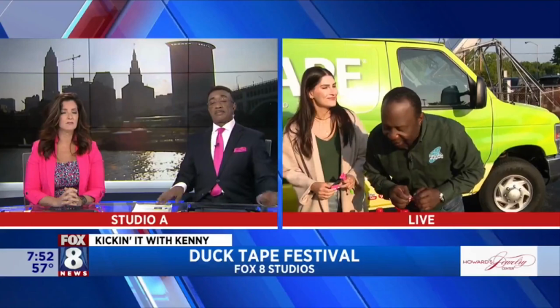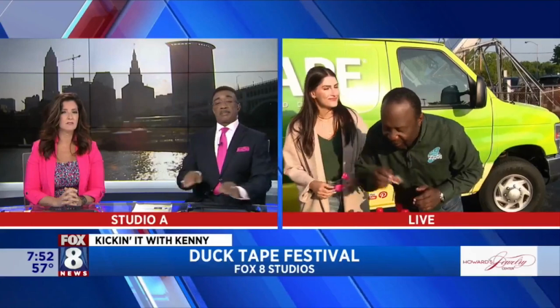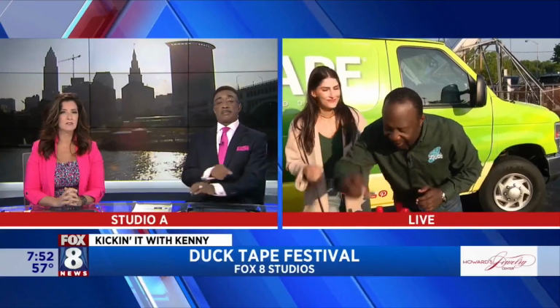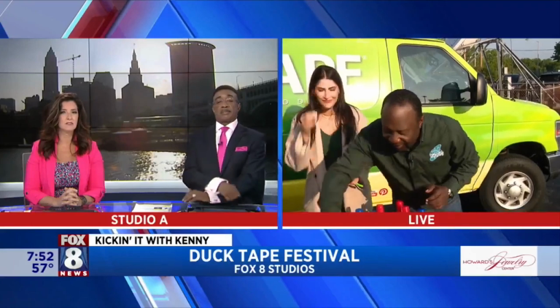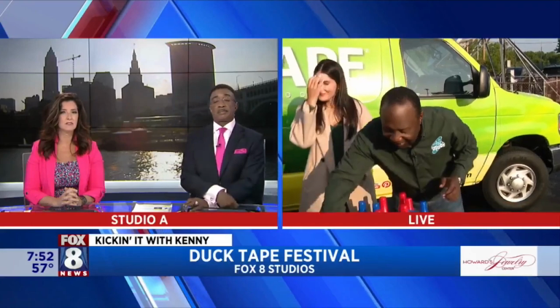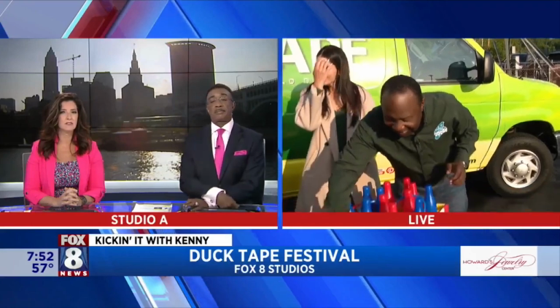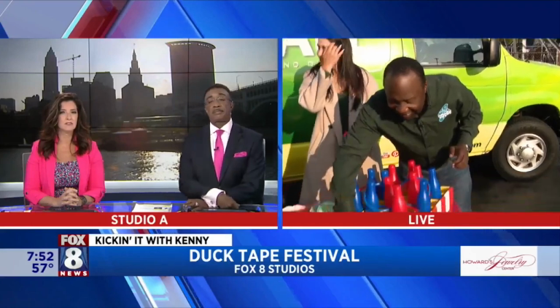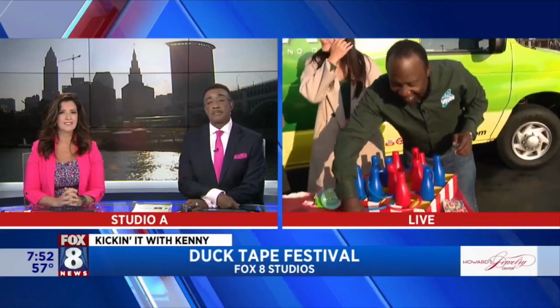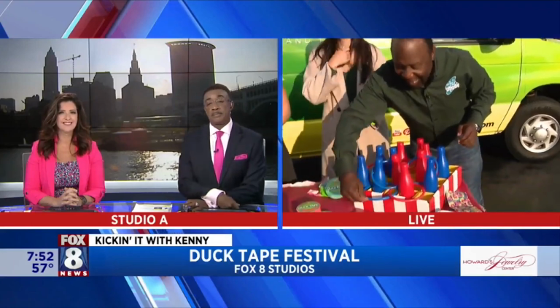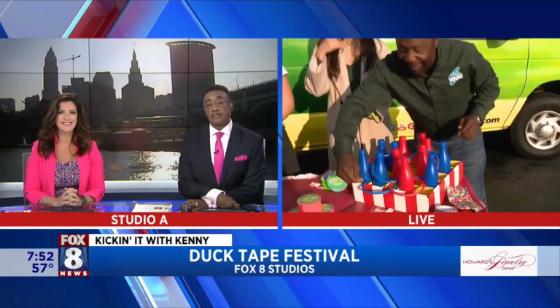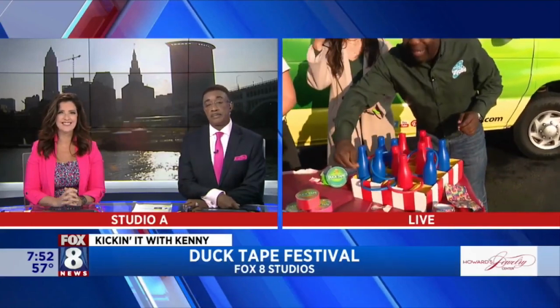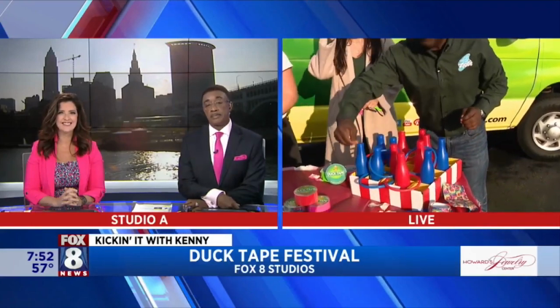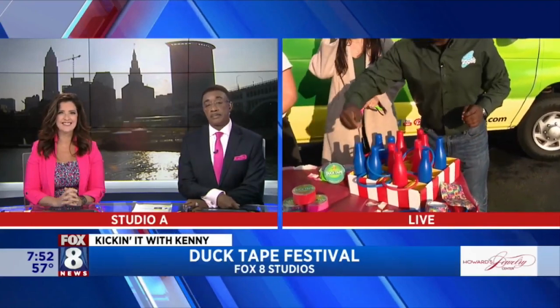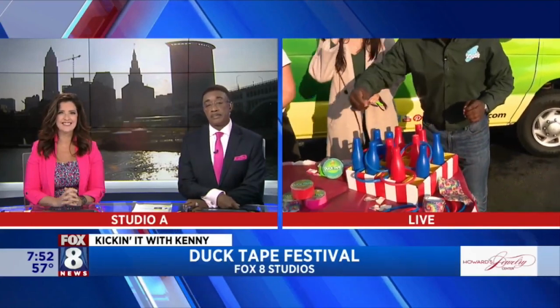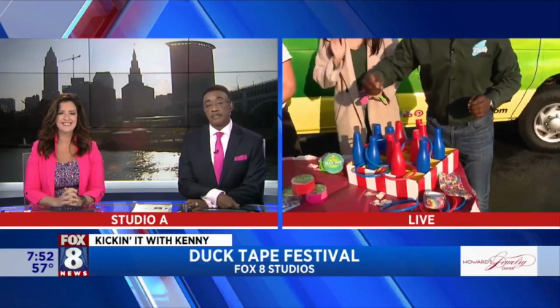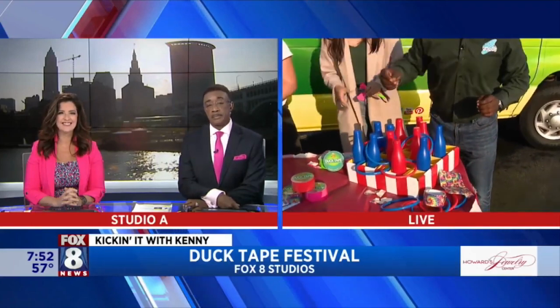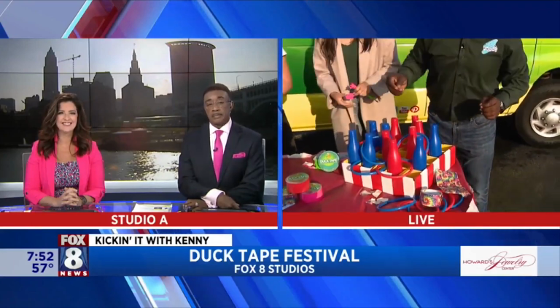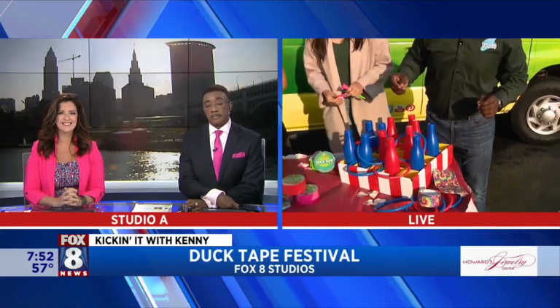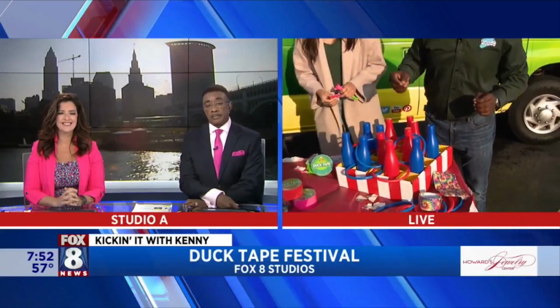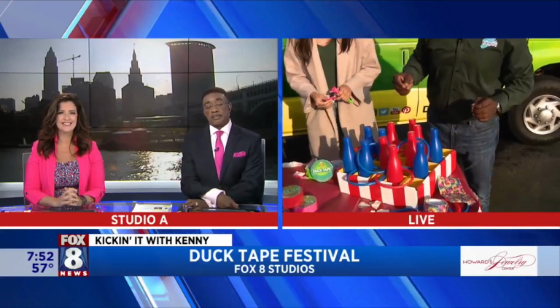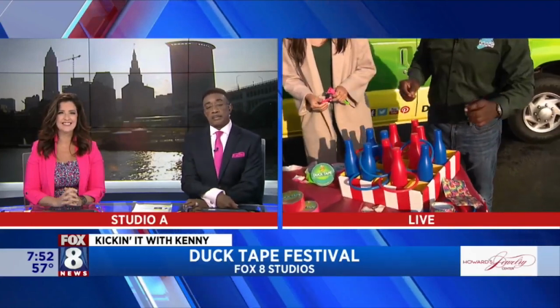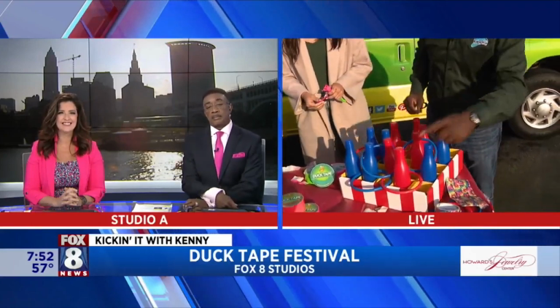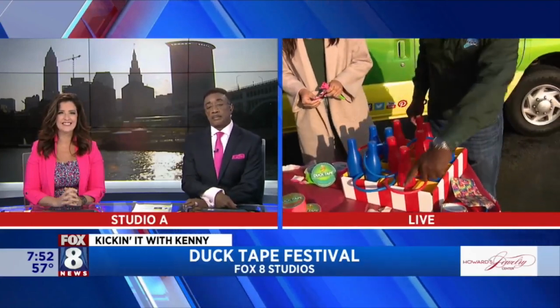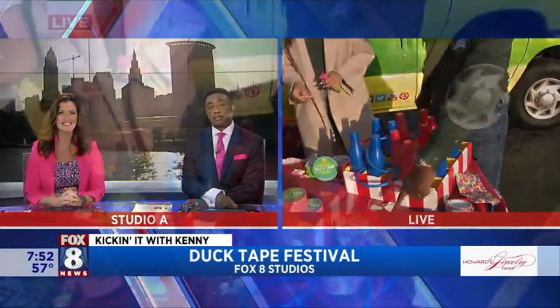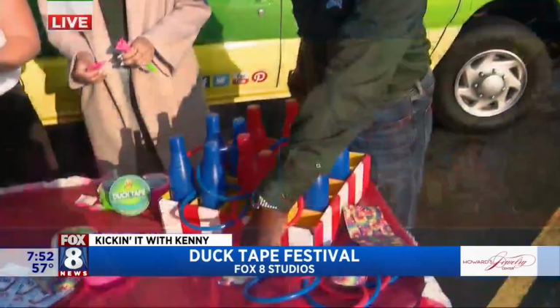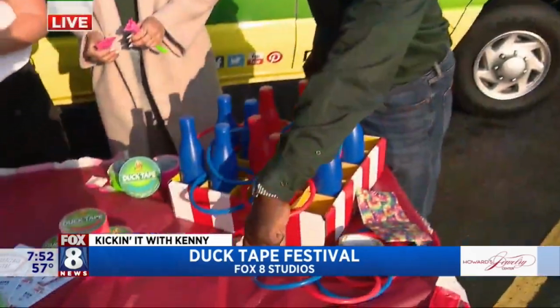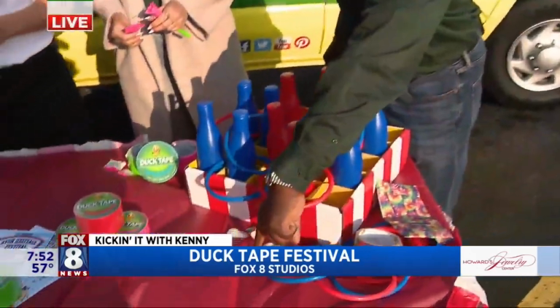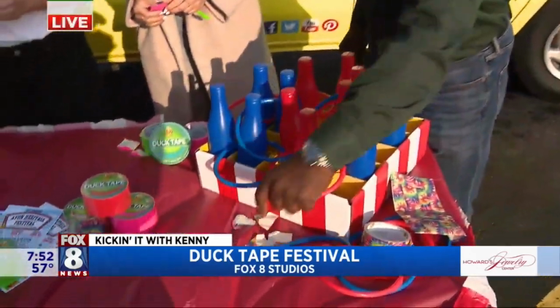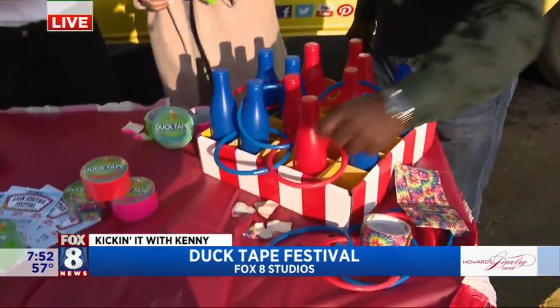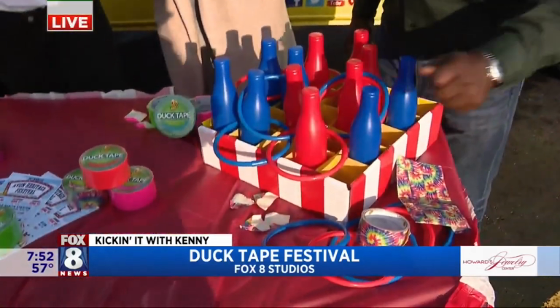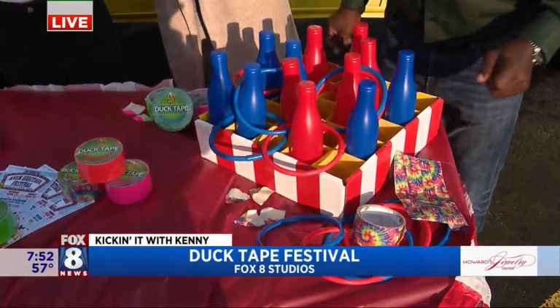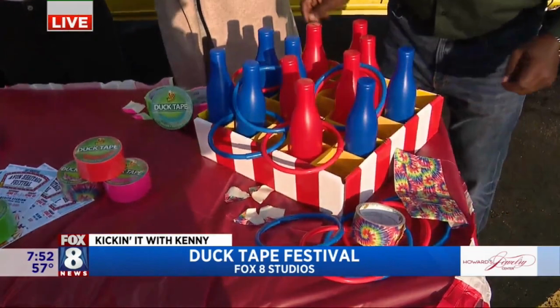Good morning, you guys. I'm getting my craft on — yes, trust me, I'm going to turn that into something.